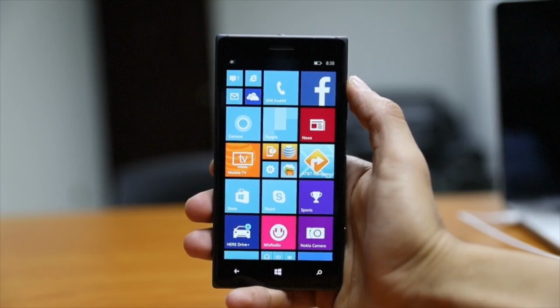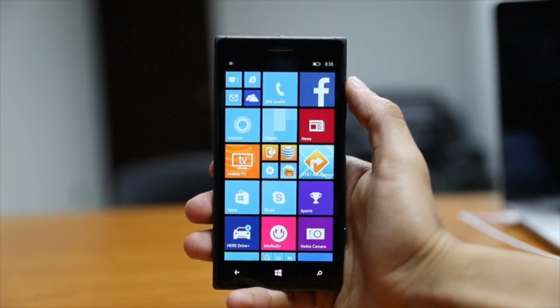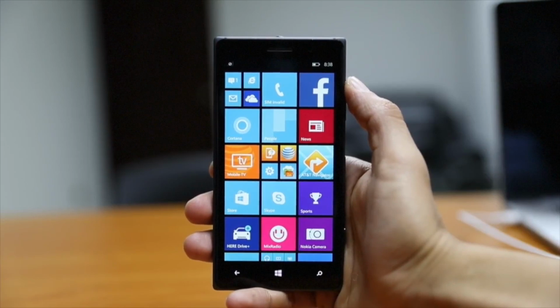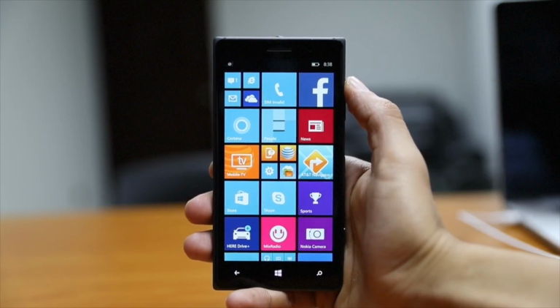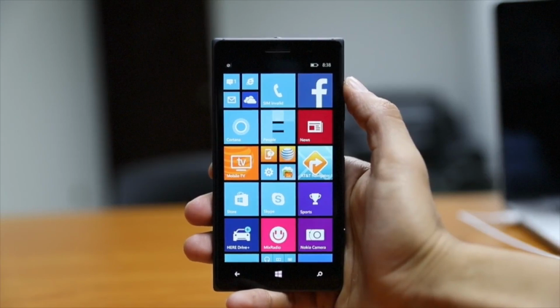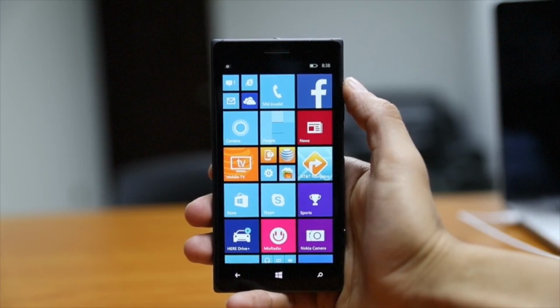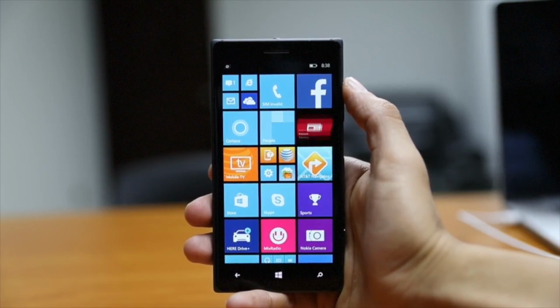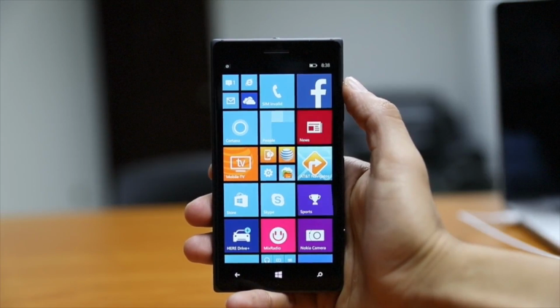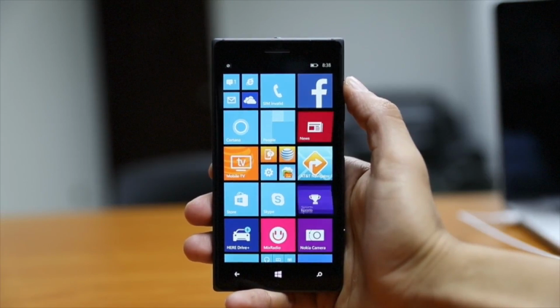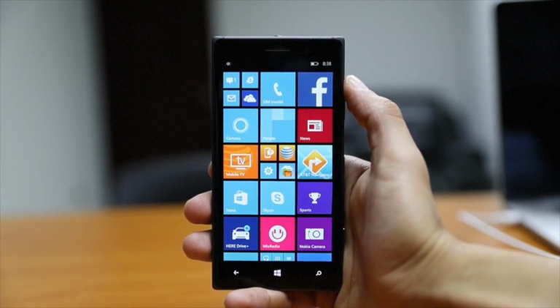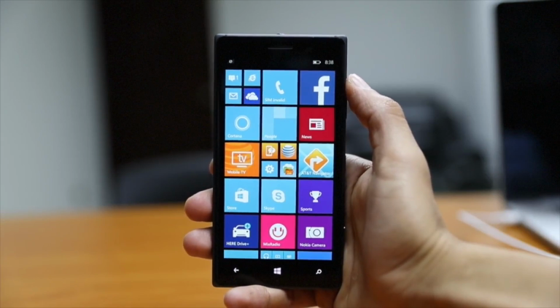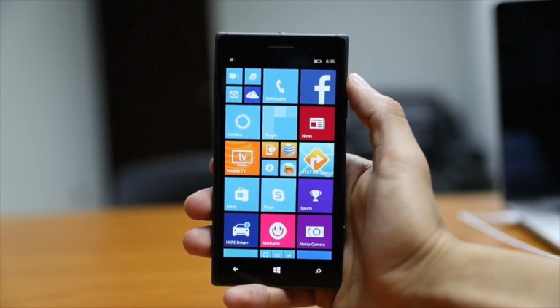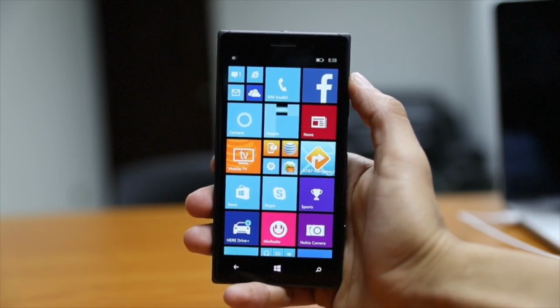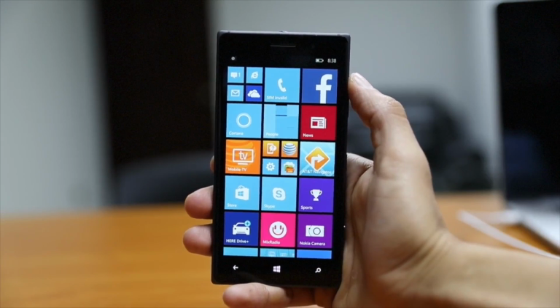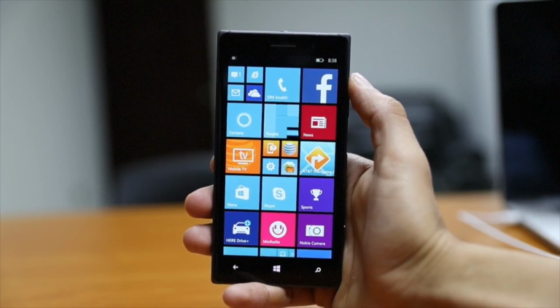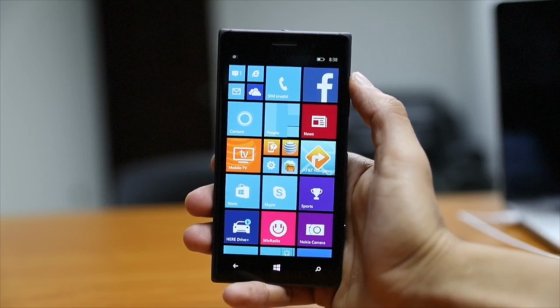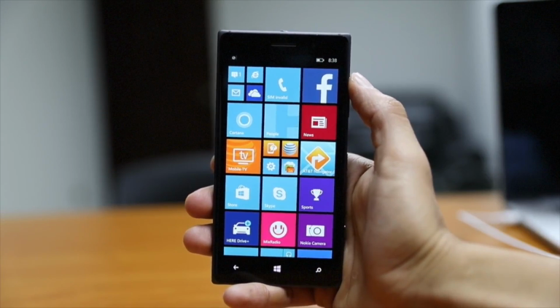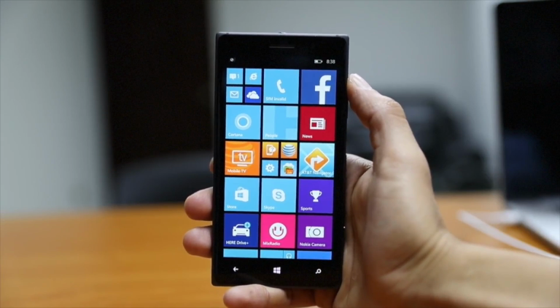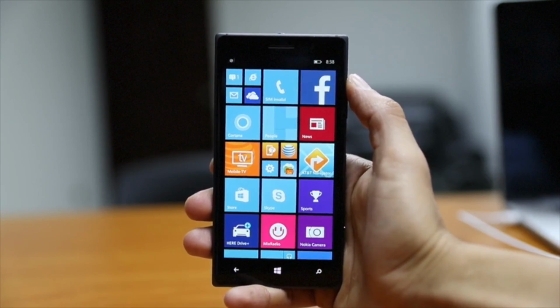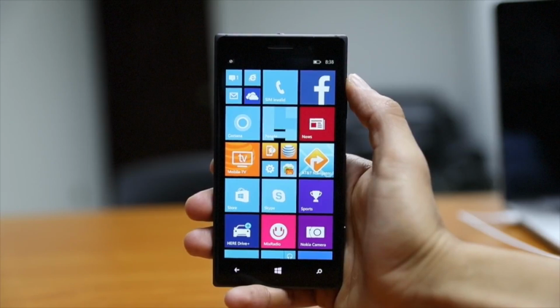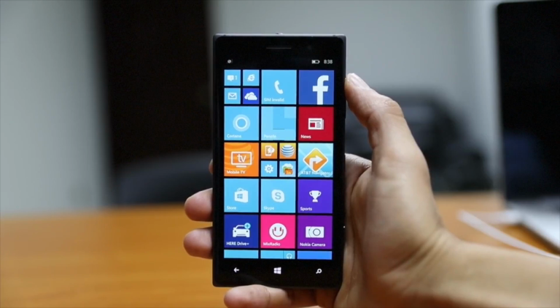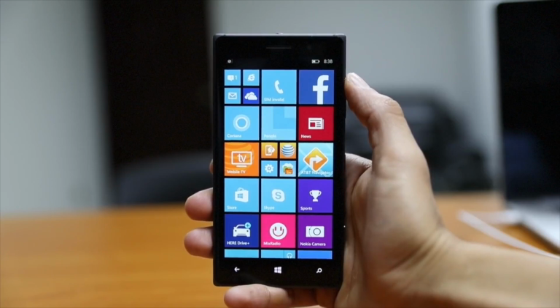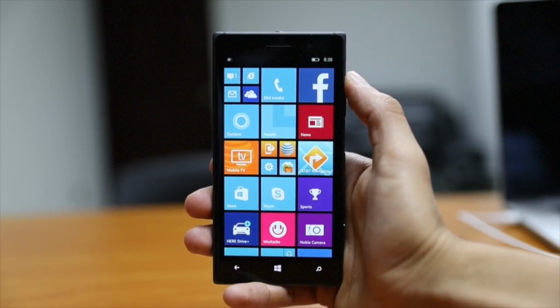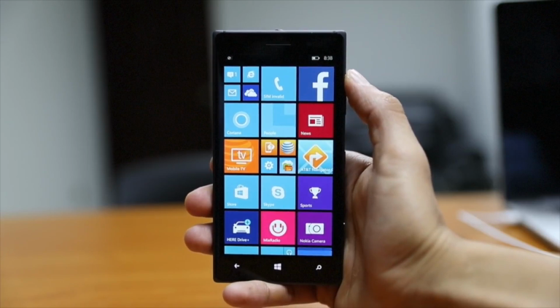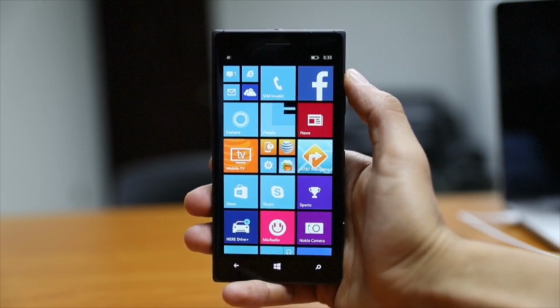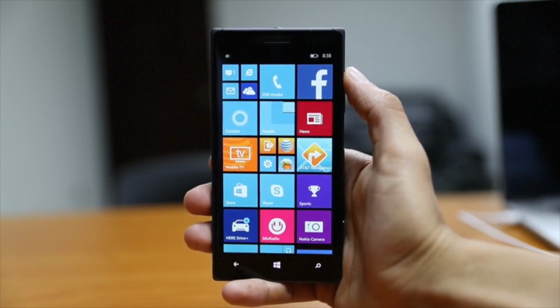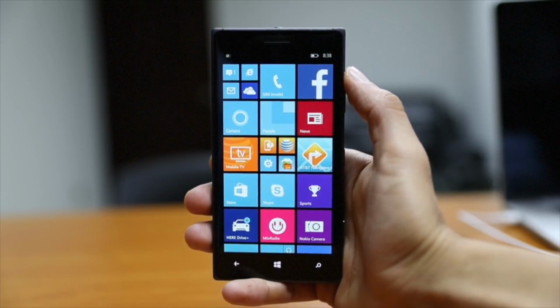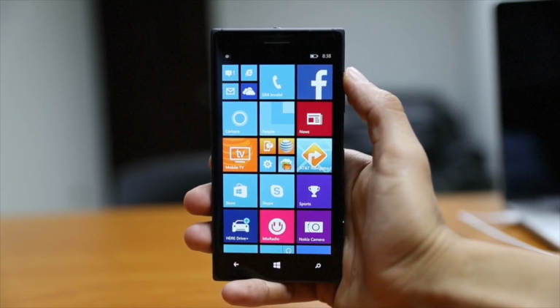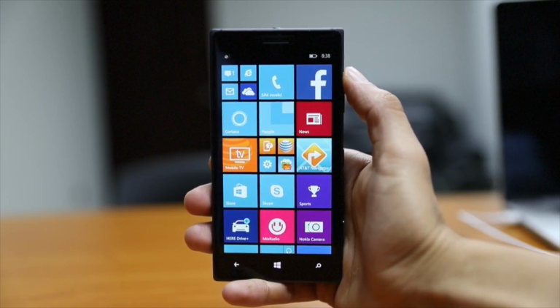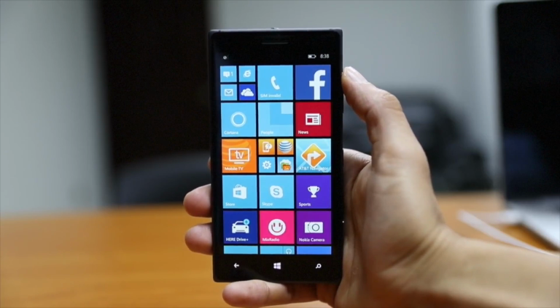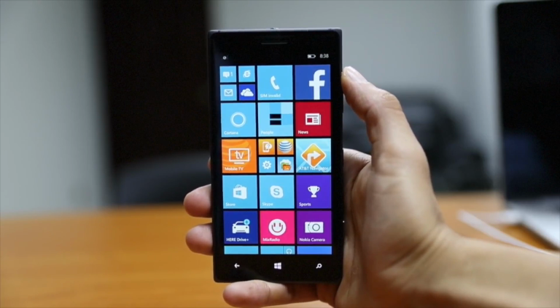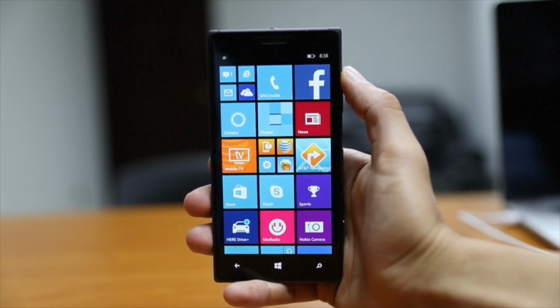Hey everybody, Scott here and I wanted to show you how to unlock your Nokia Lumia 830 Windows Phone.